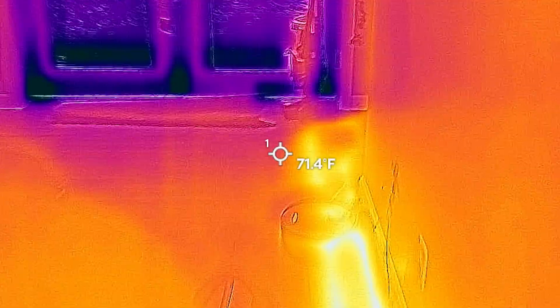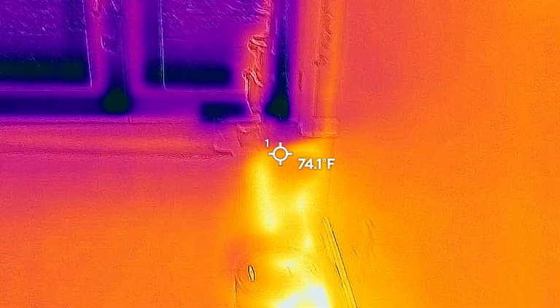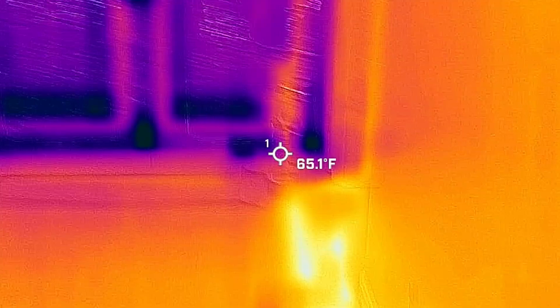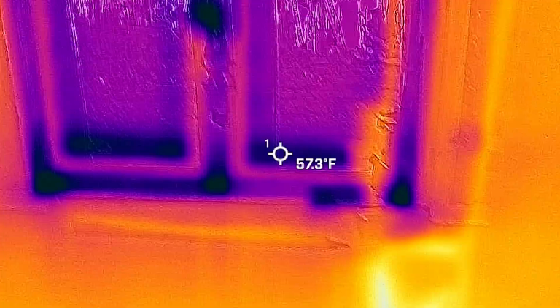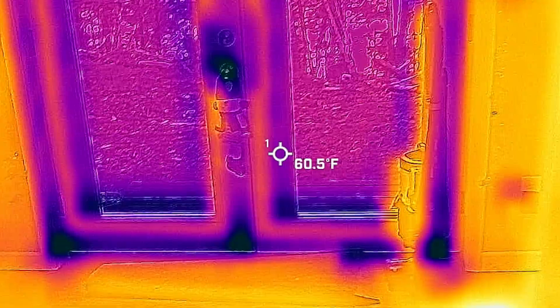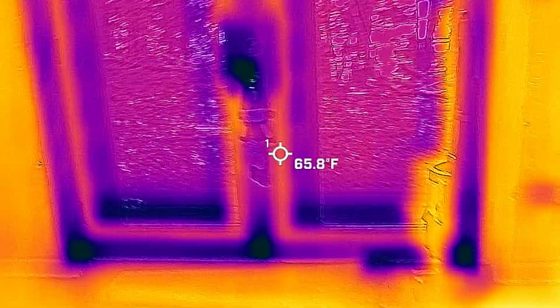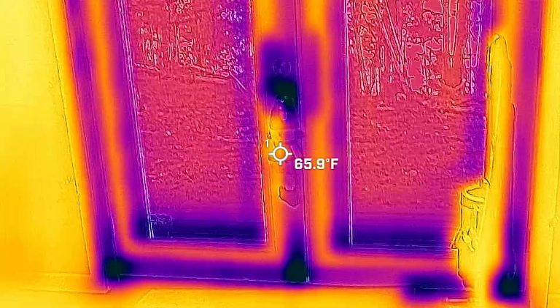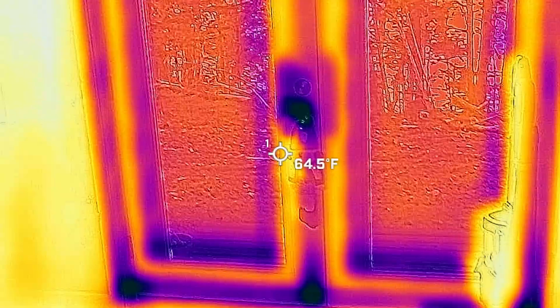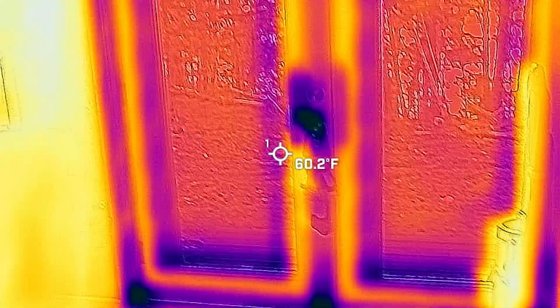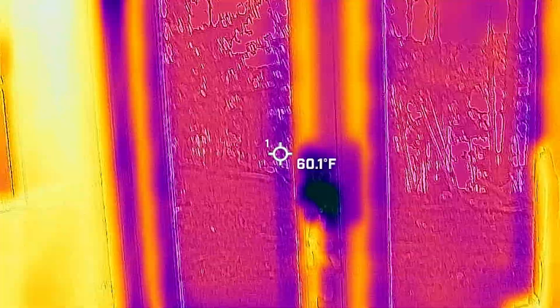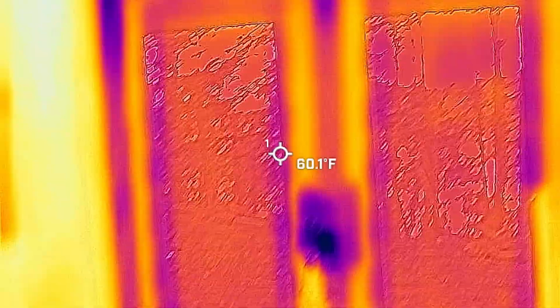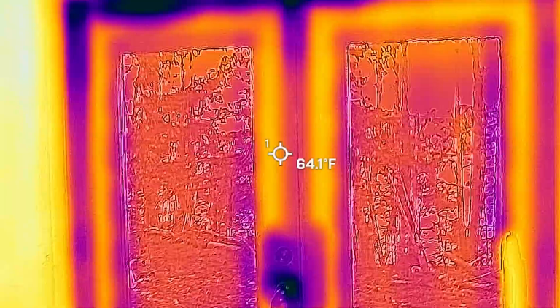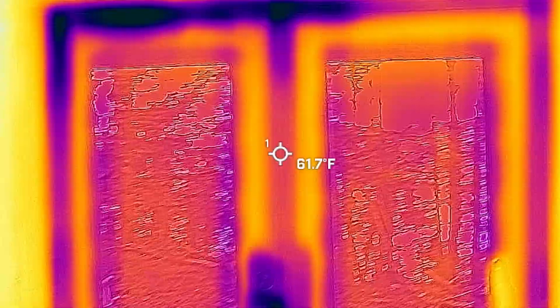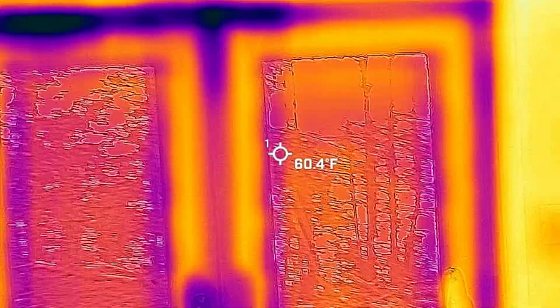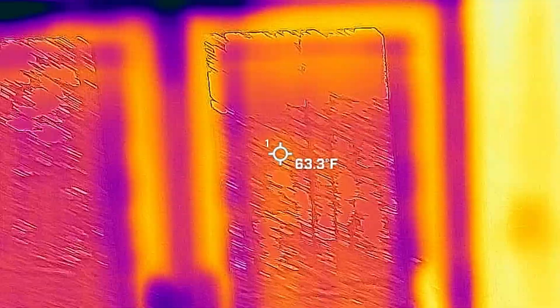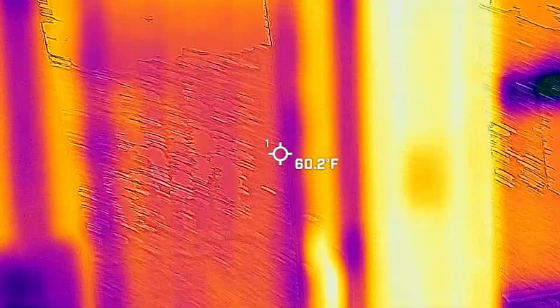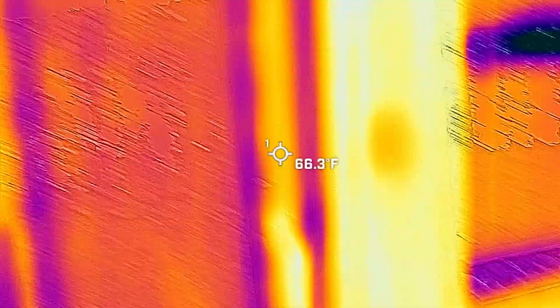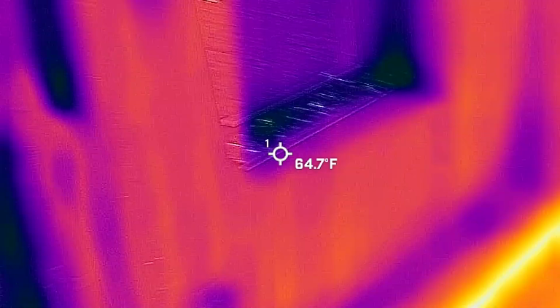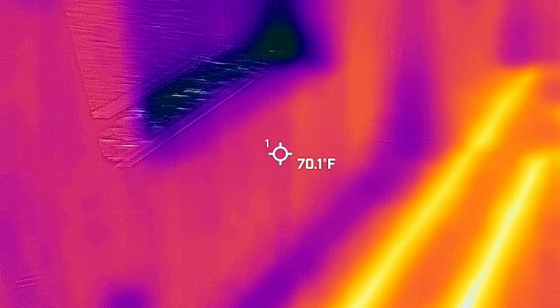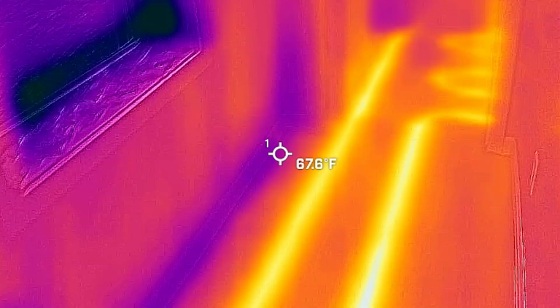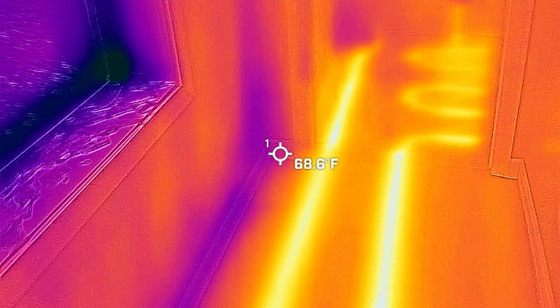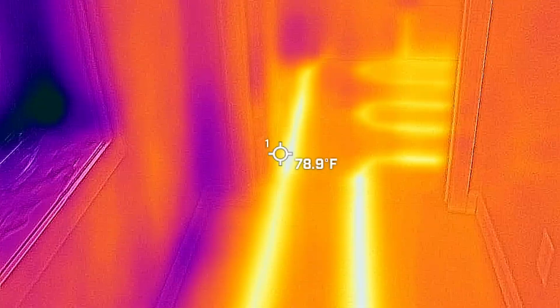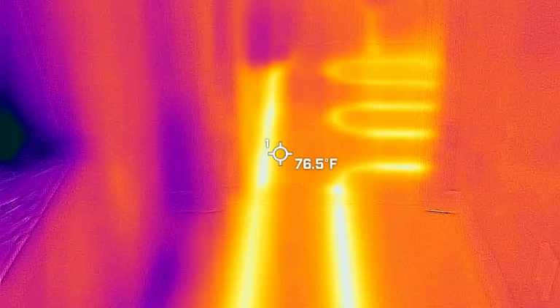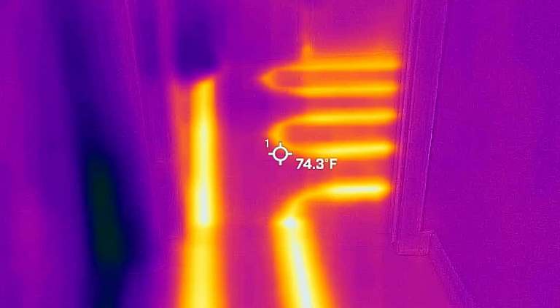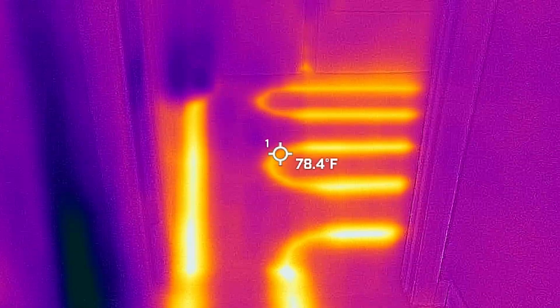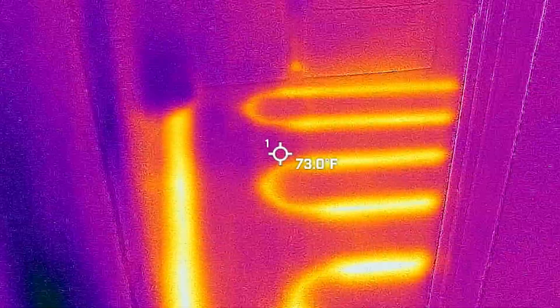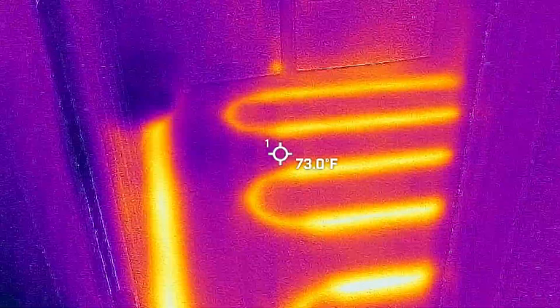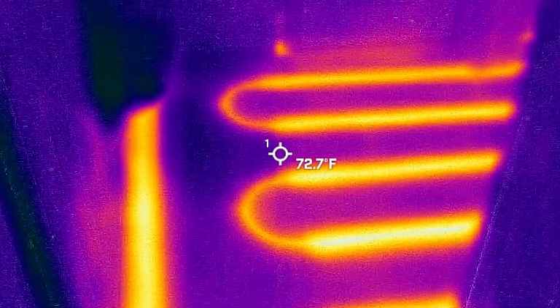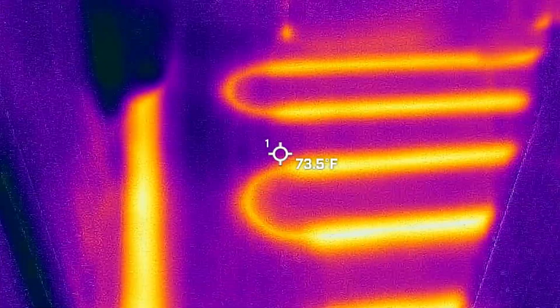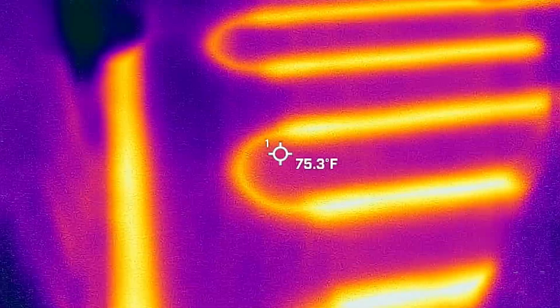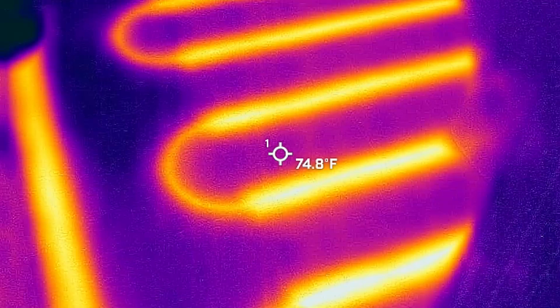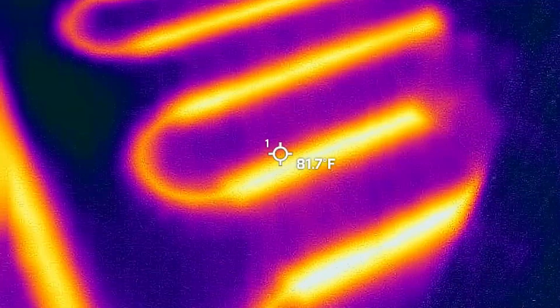It also illuminates in-floor heating, even detecting thermal variation on the heating's thermal plates. I've used this feature a number of times to easily identify the location of heated lines, such that I could drill carefree into the flooring when necessary.